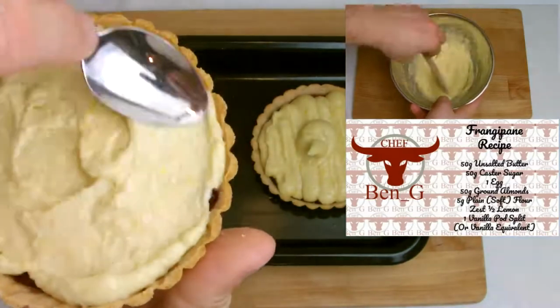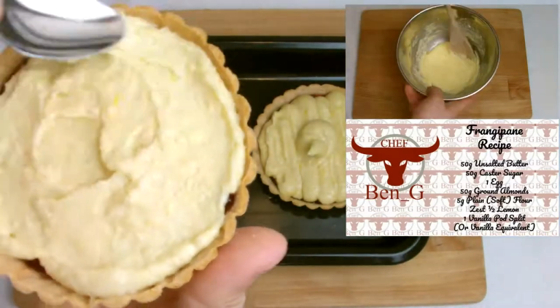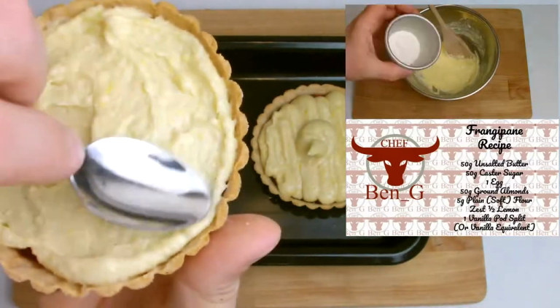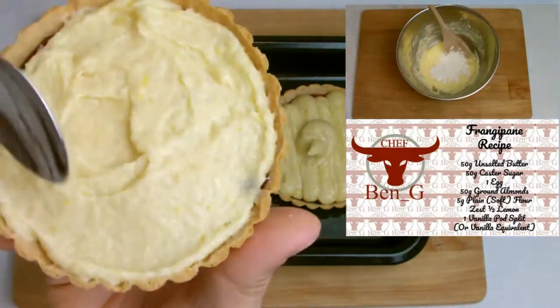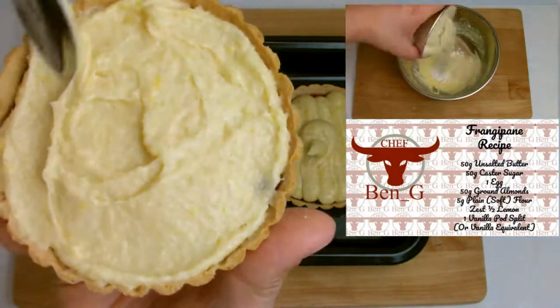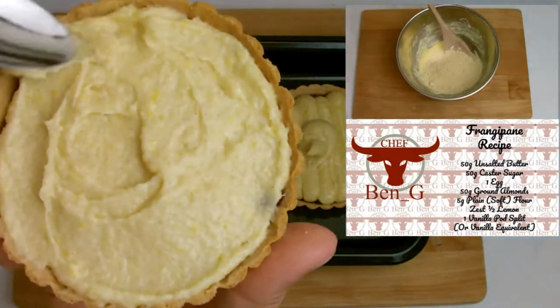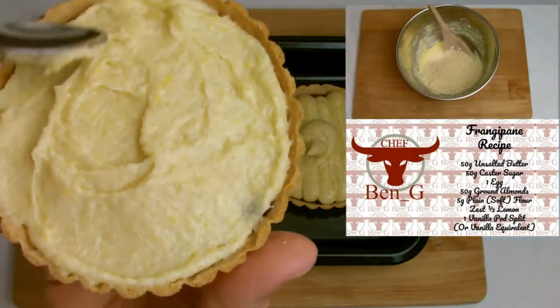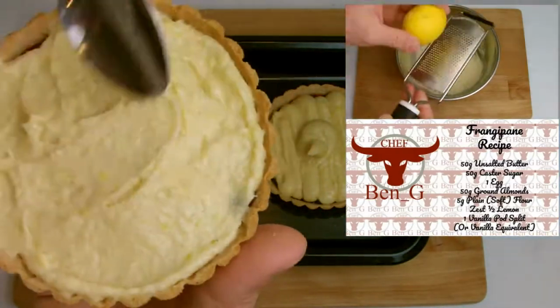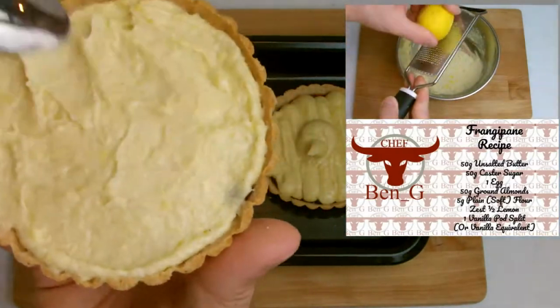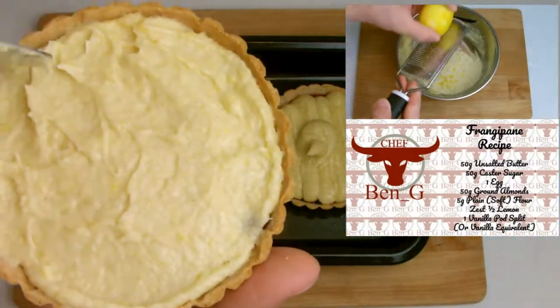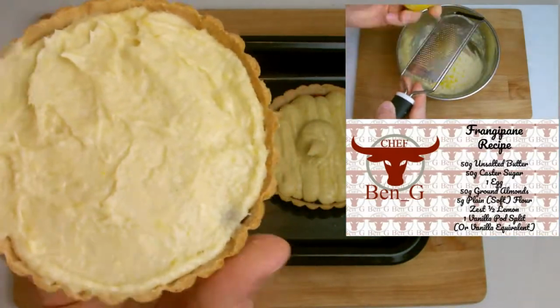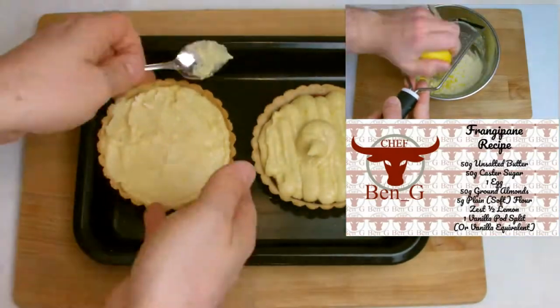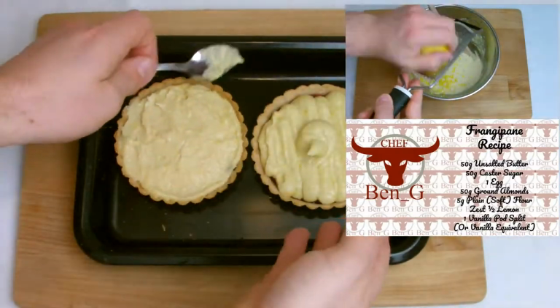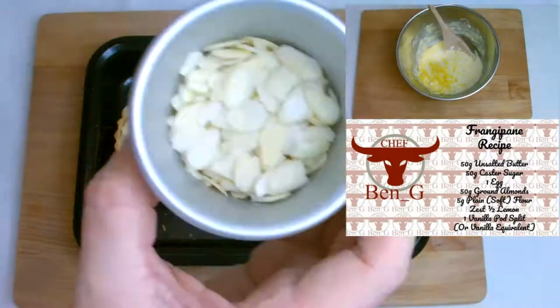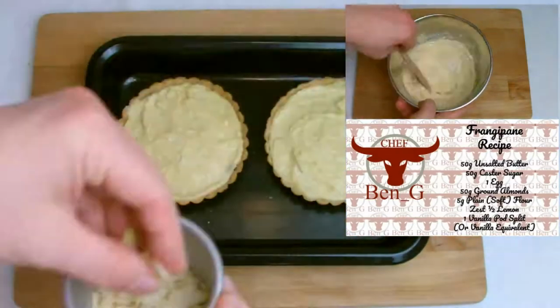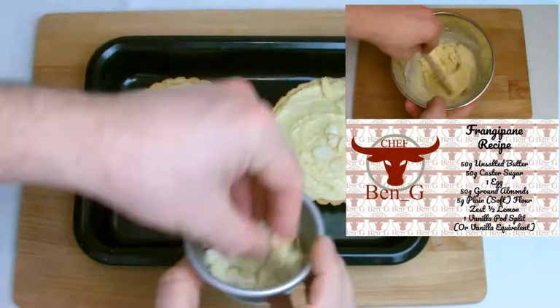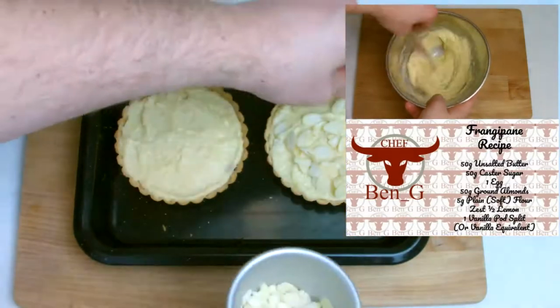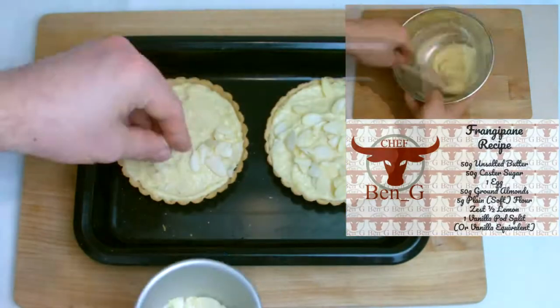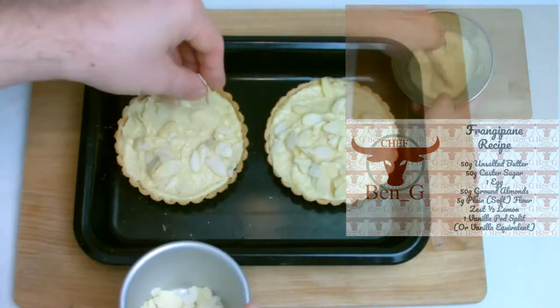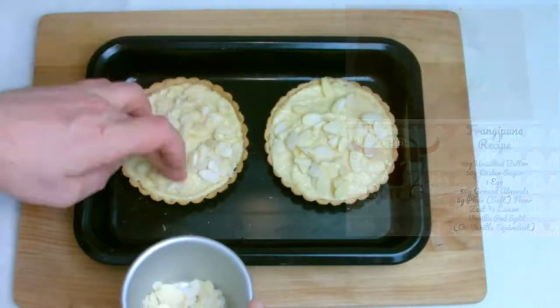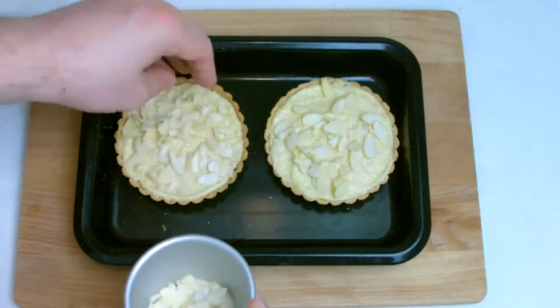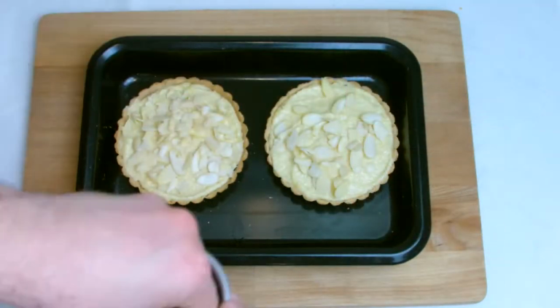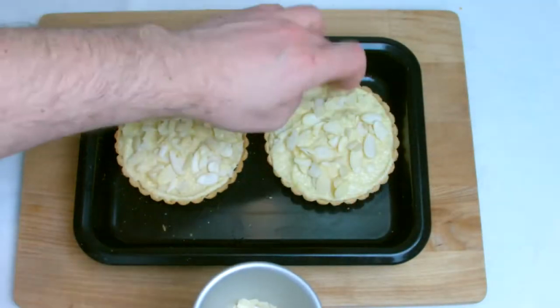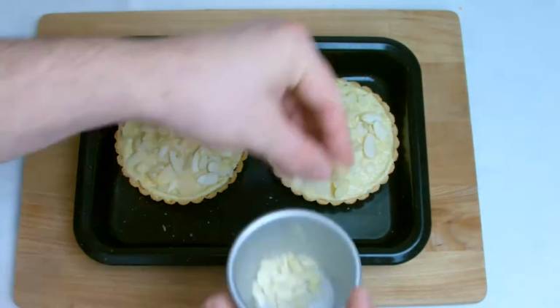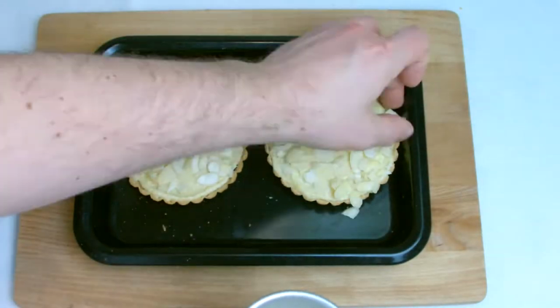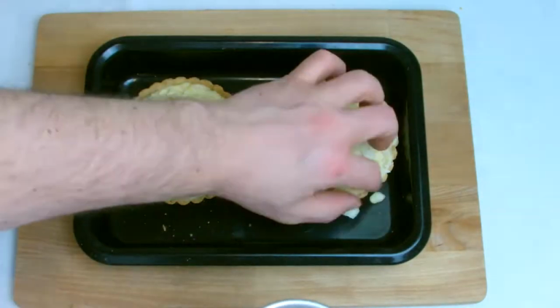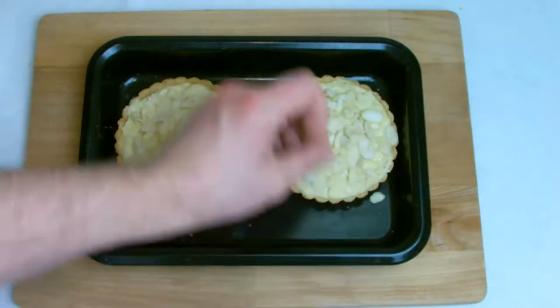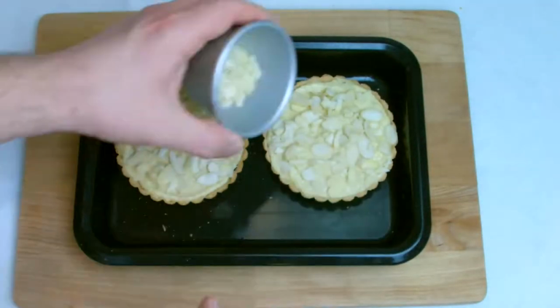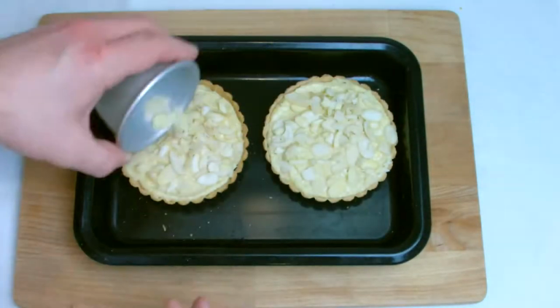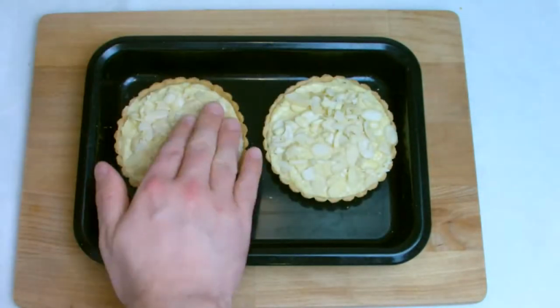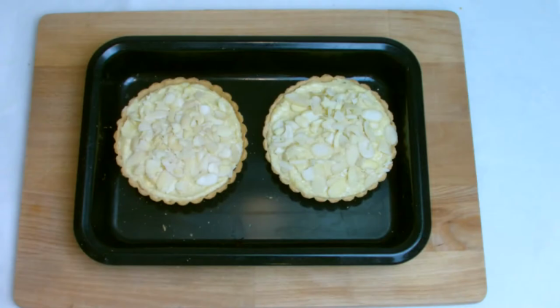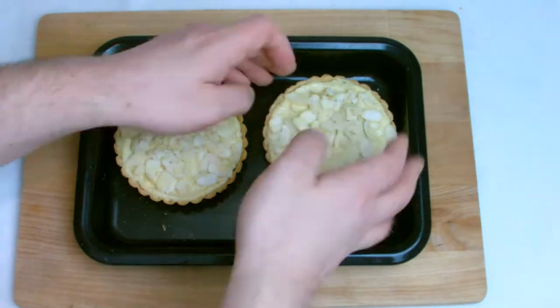Don't forget to hit that subscribe button and turn on the notifications bell to never miss a future cooking and baking tutorial.